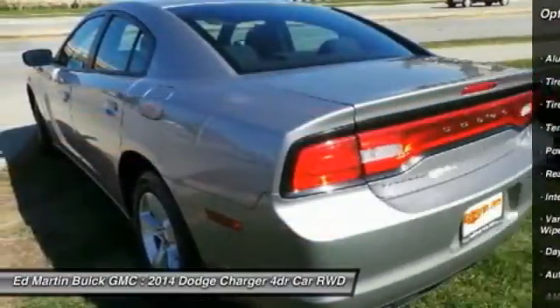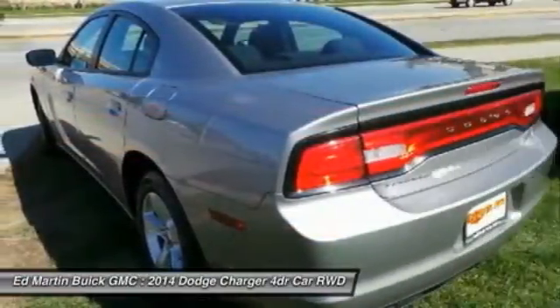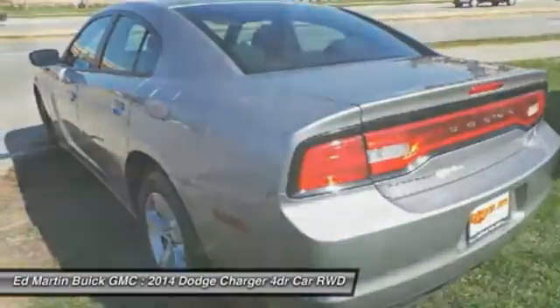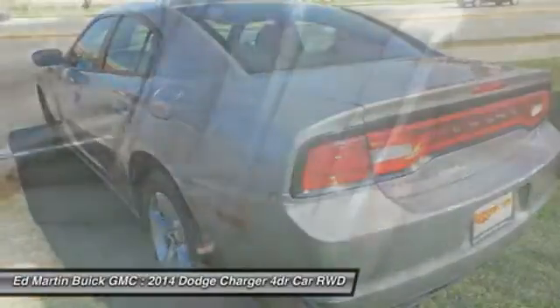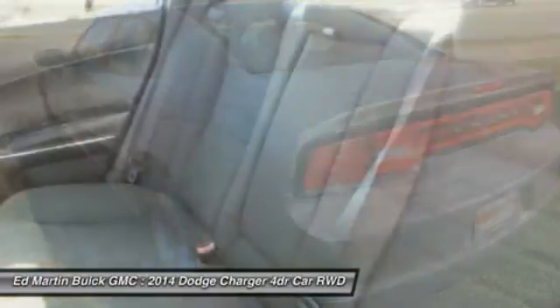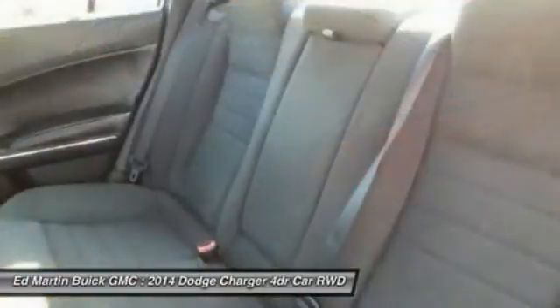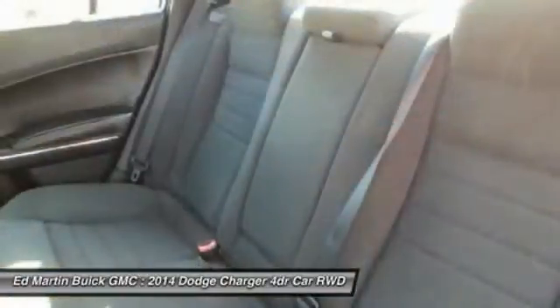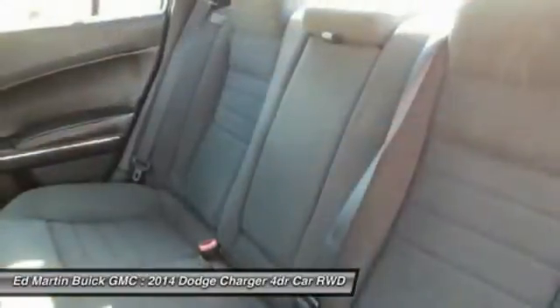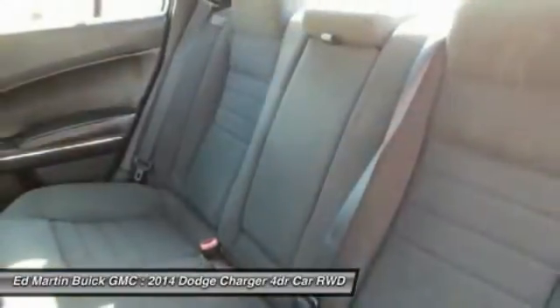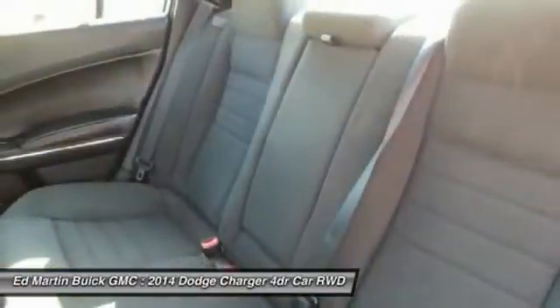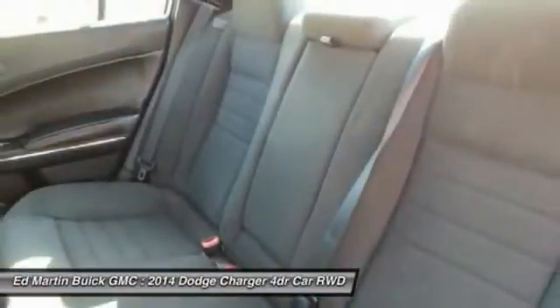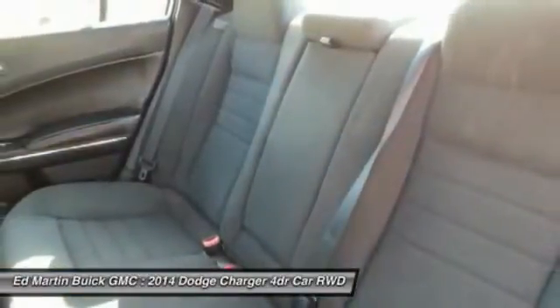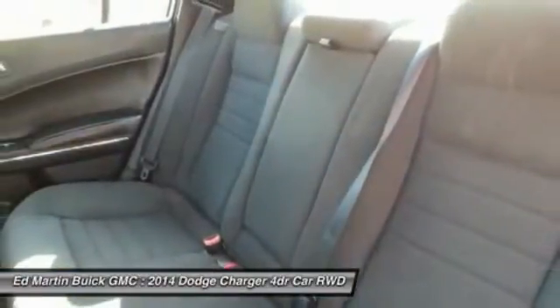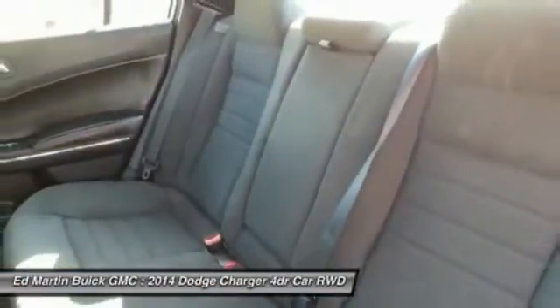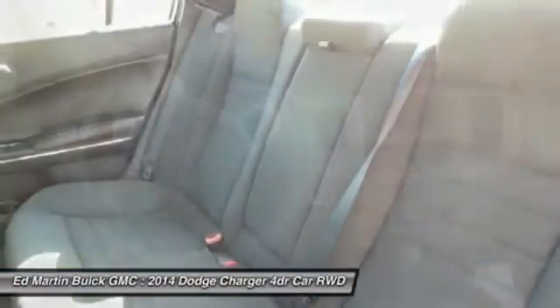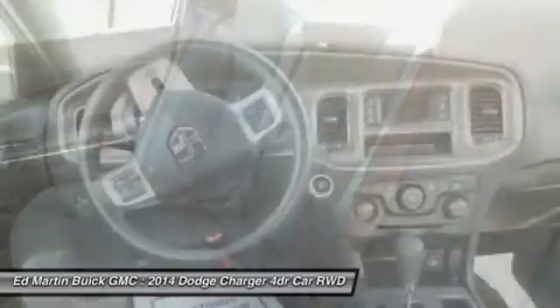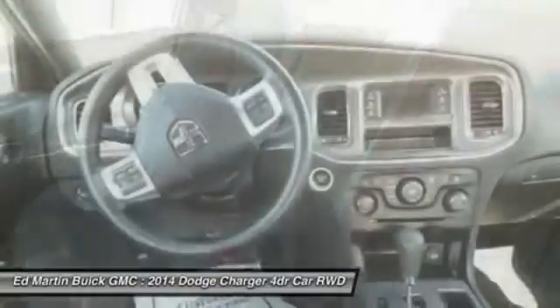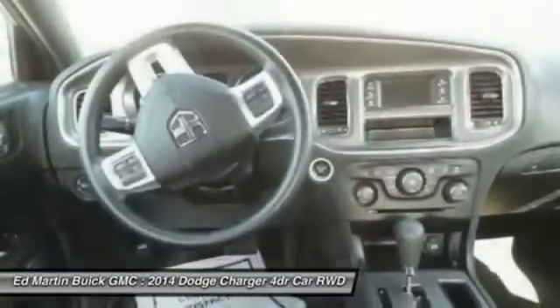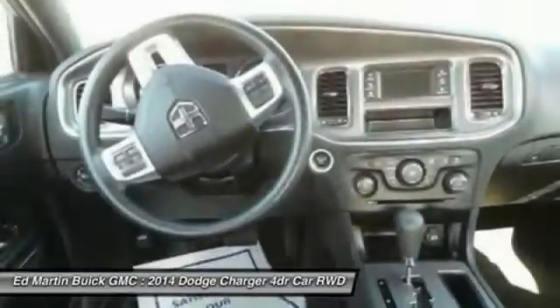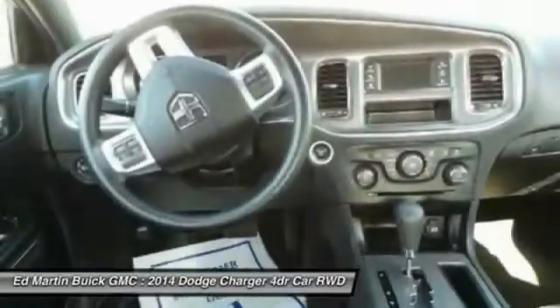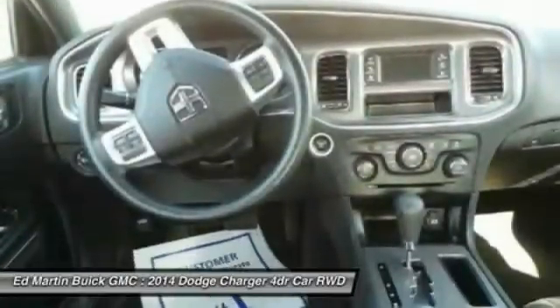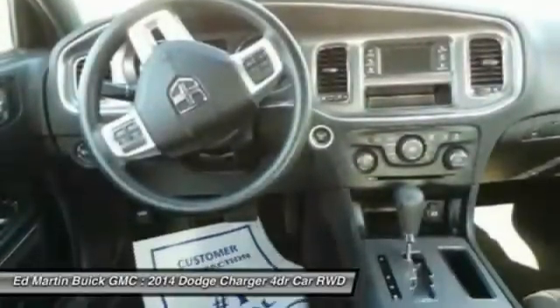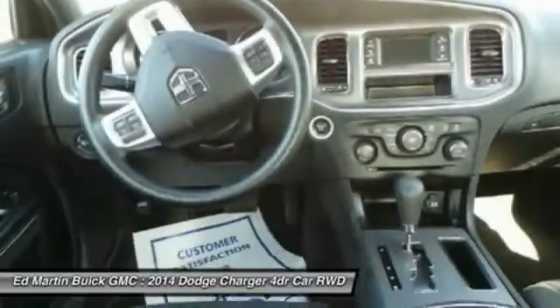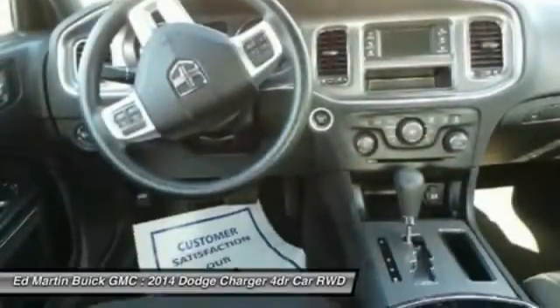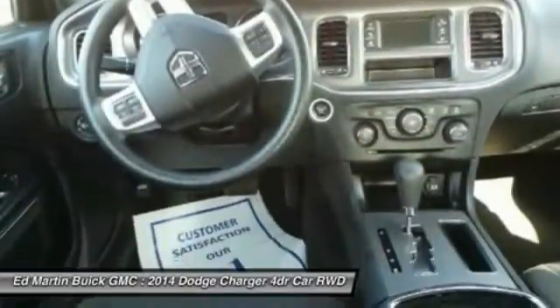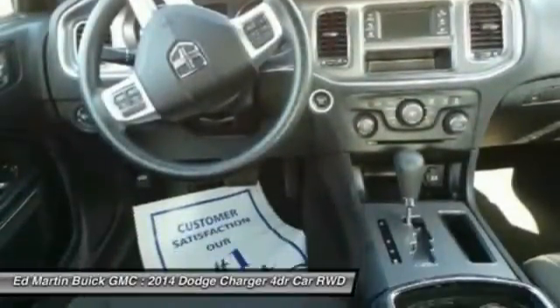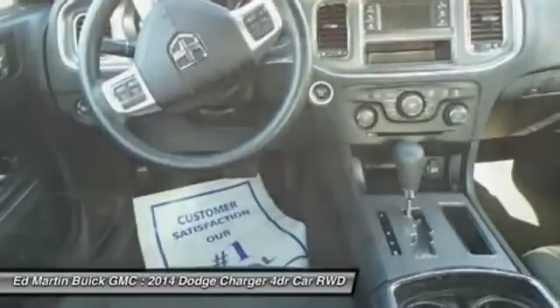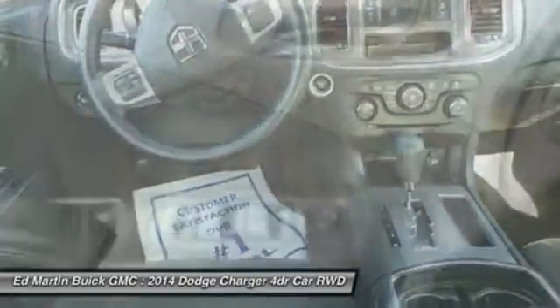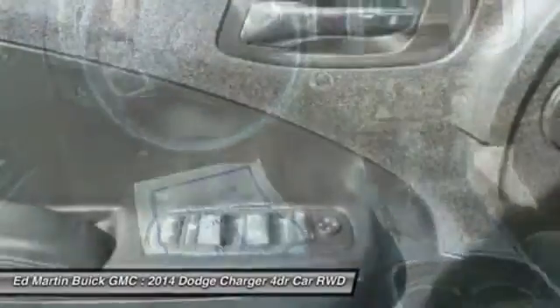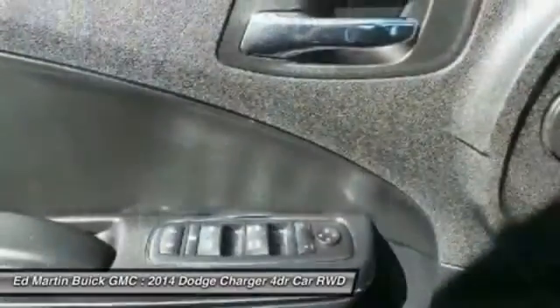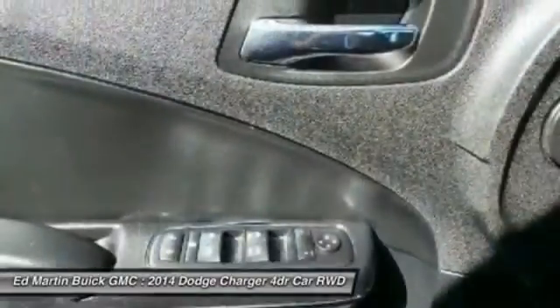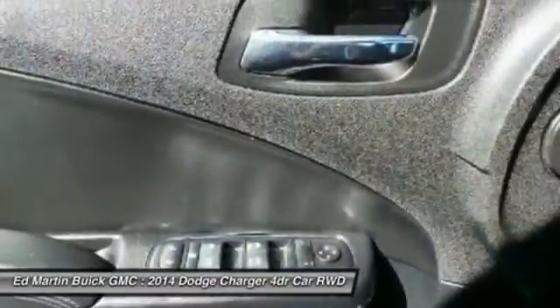Audio controls, power steering, adjustable steering wheel, driver airbag, cruise control, aluminum wheels.